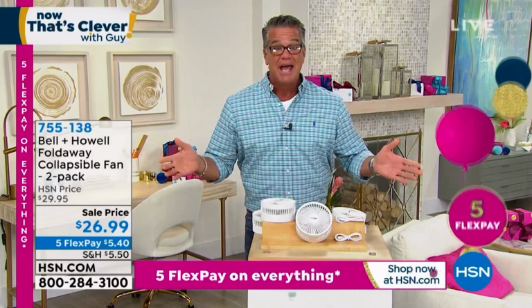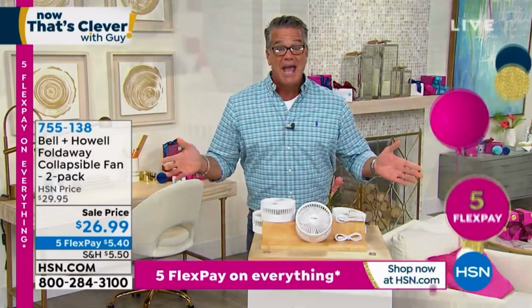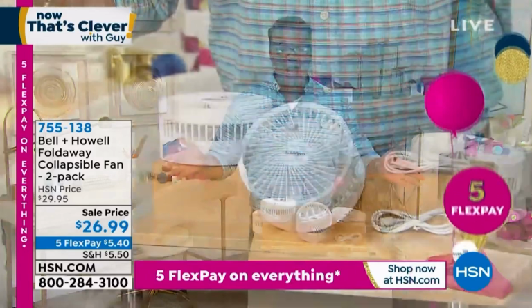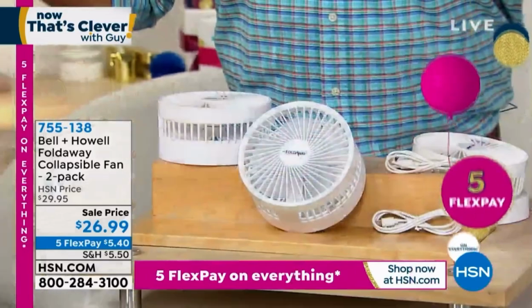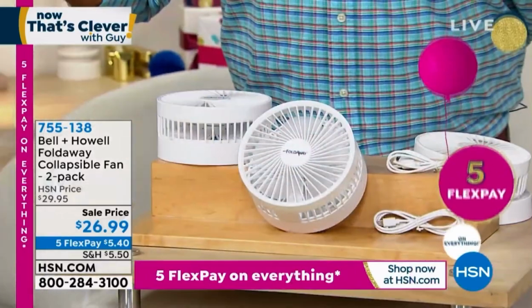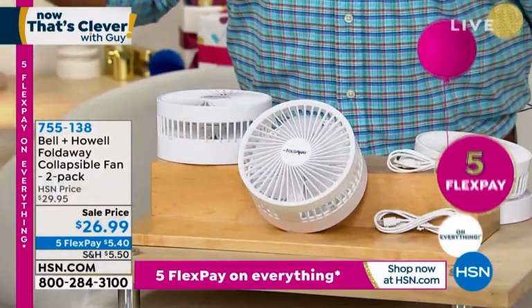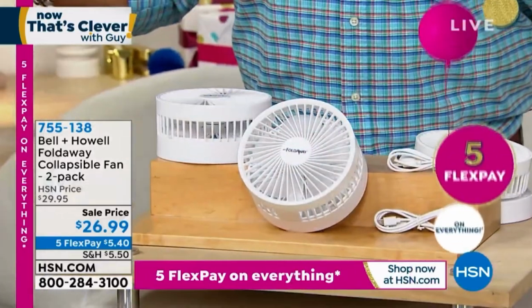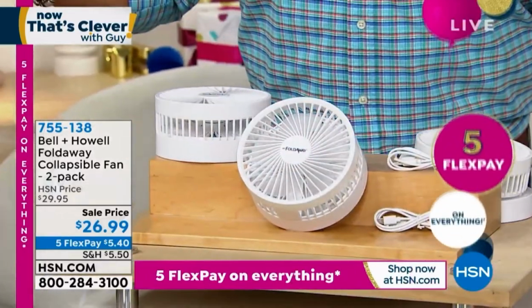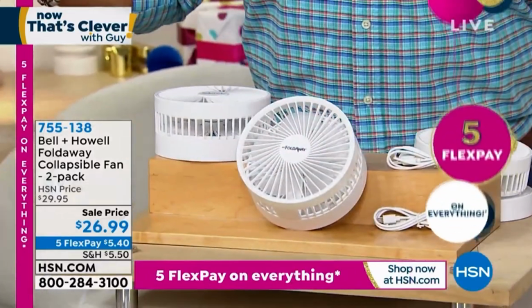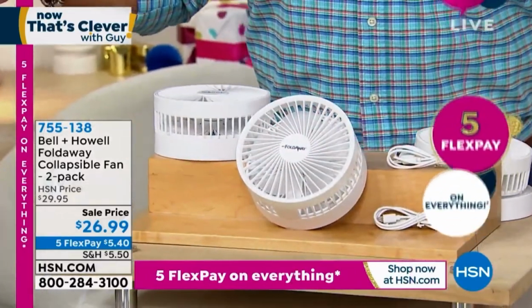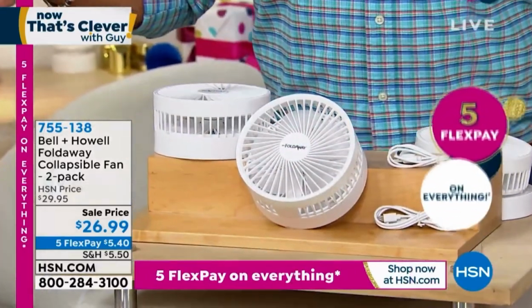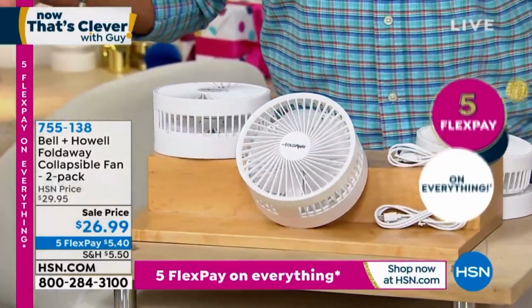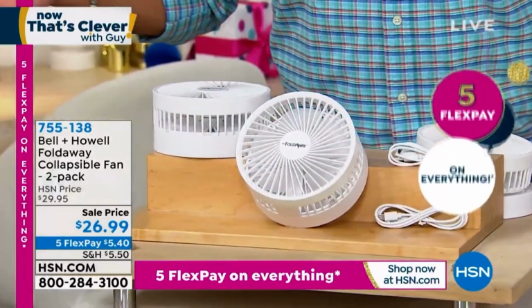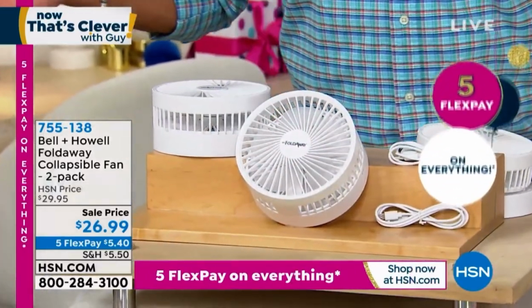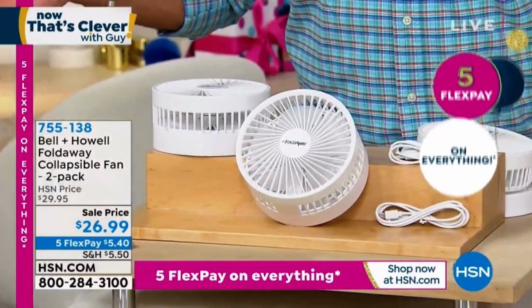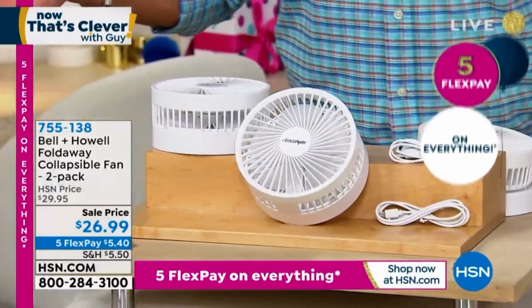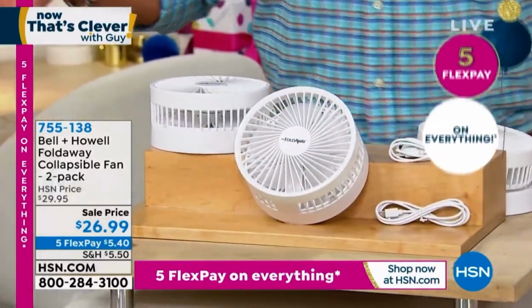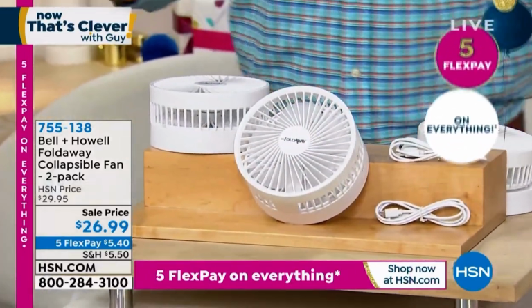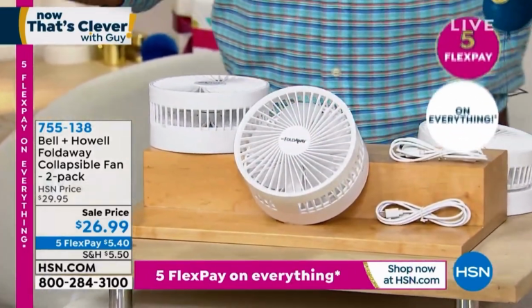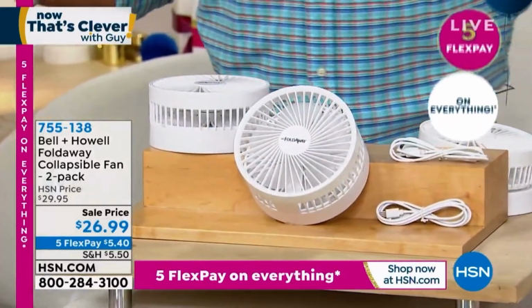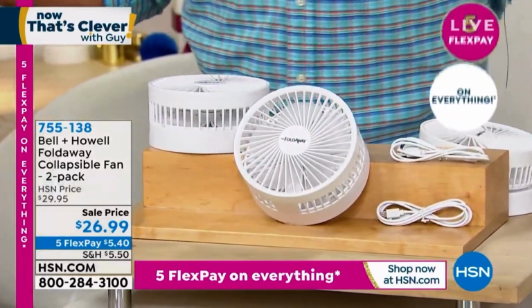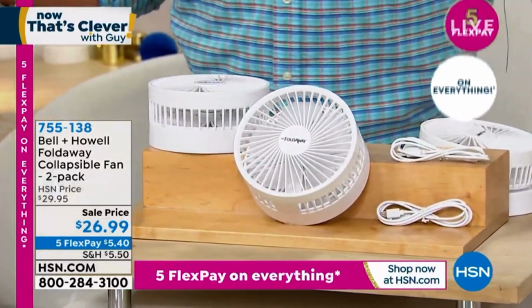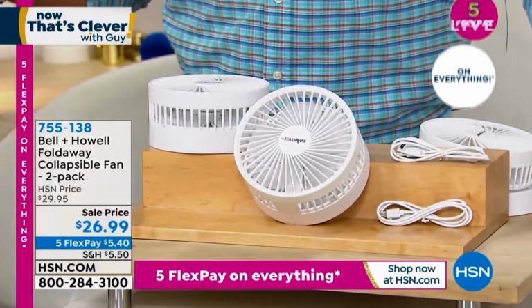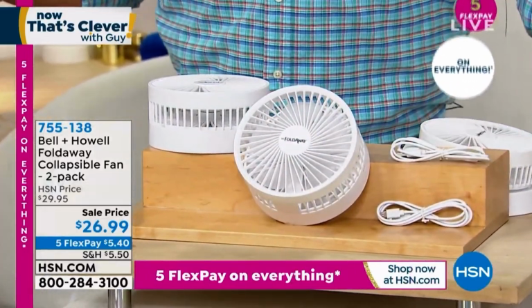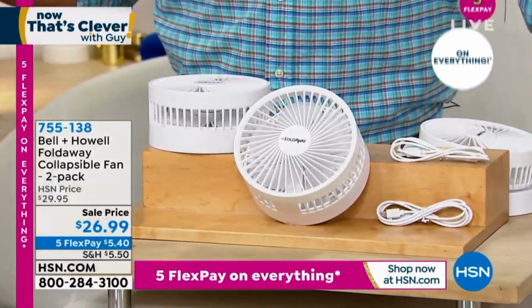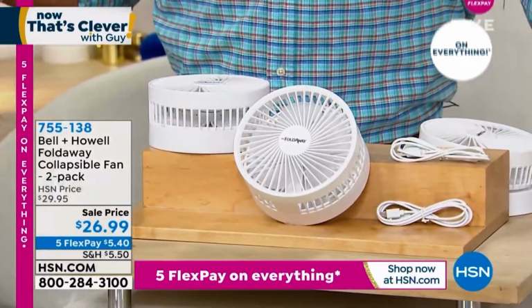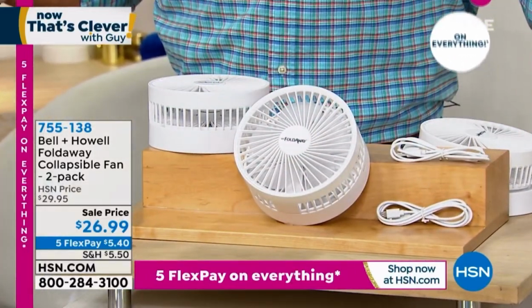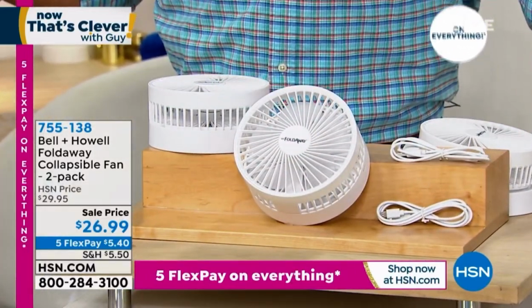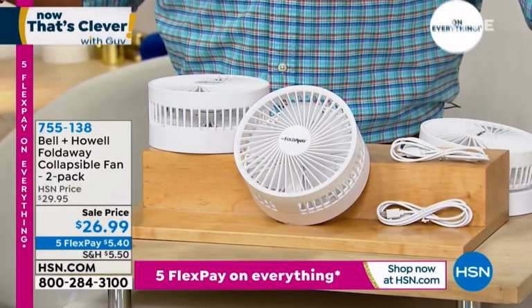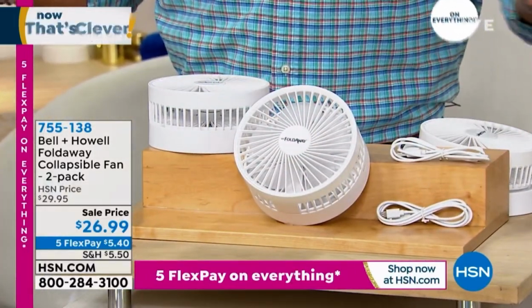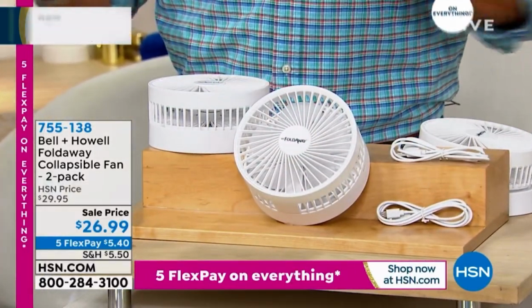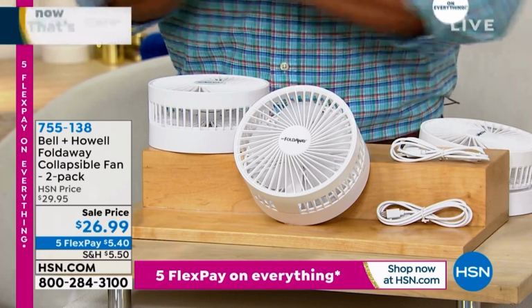At a discount price of only $26.99, you want to stay cool this summer anywhere you go — this is the way to do it.